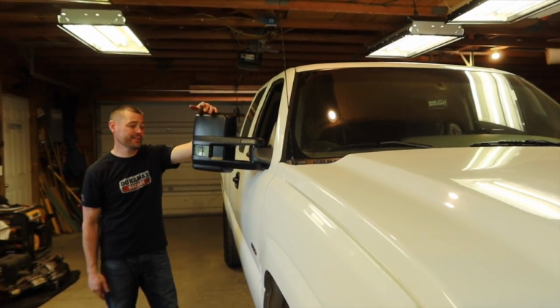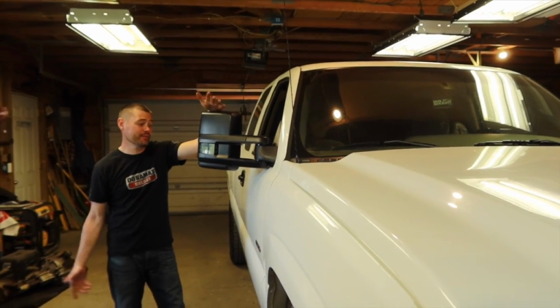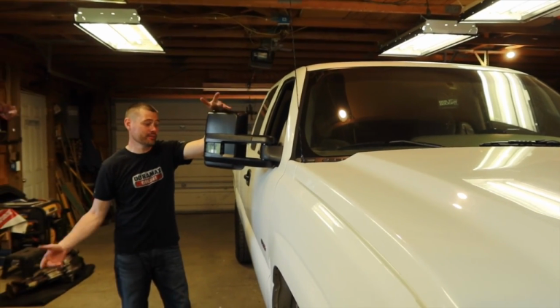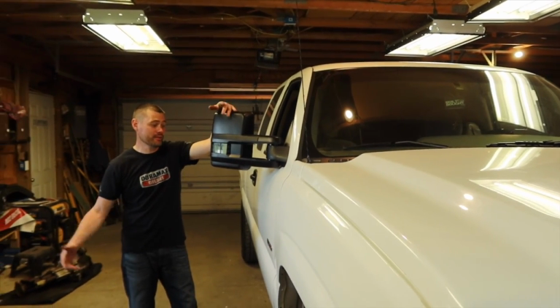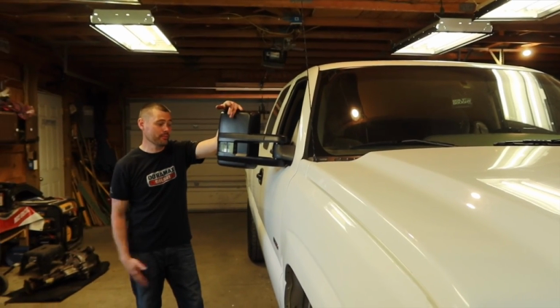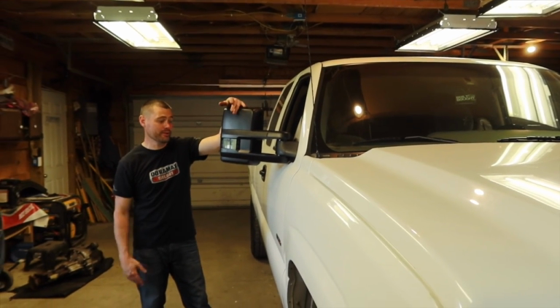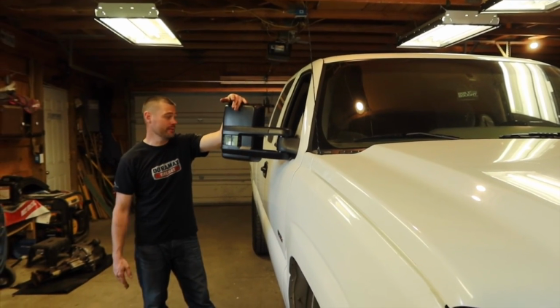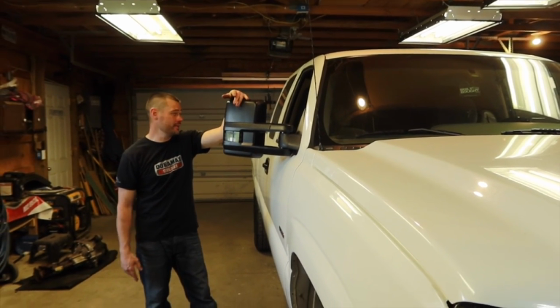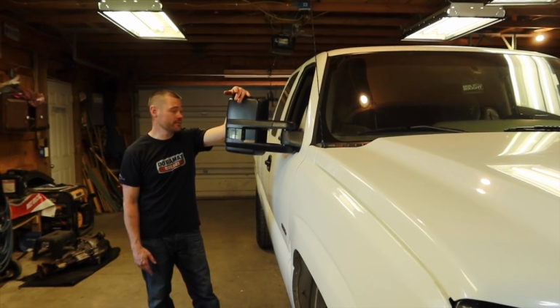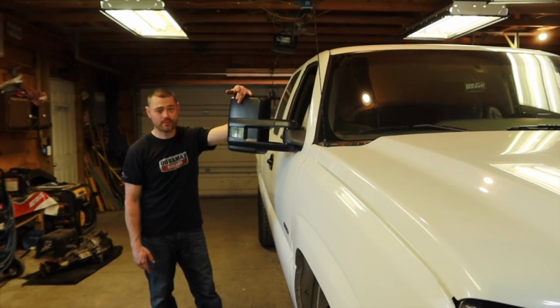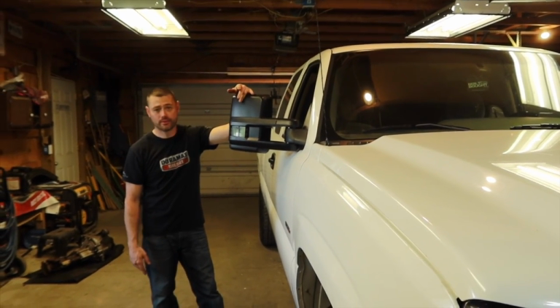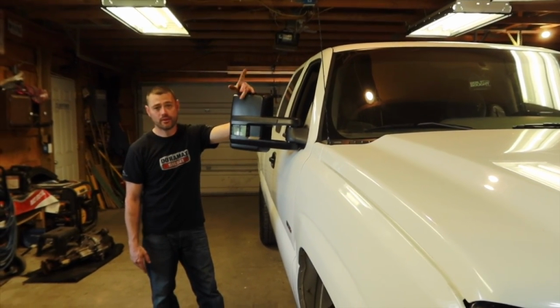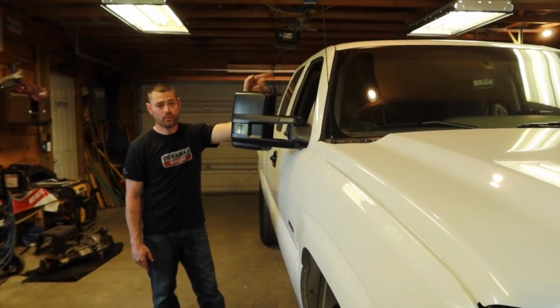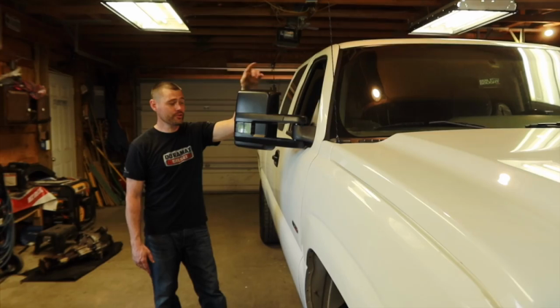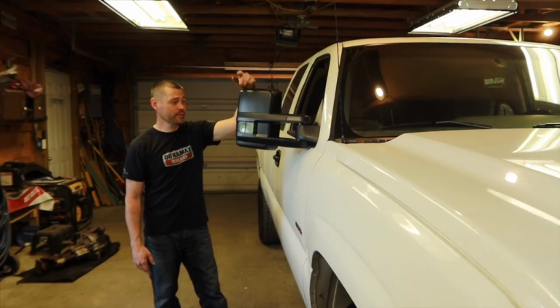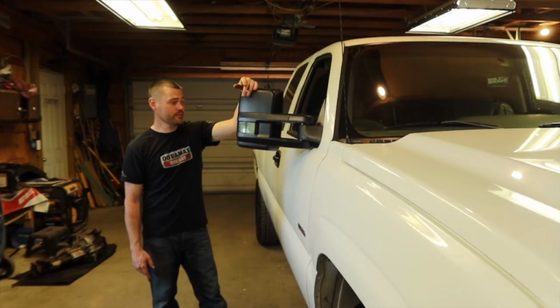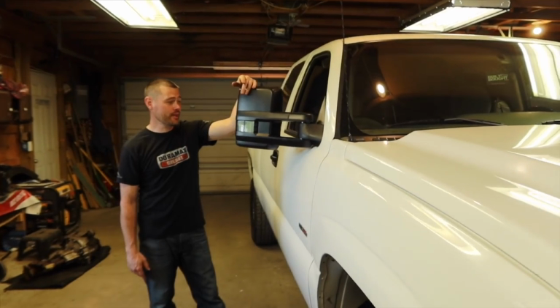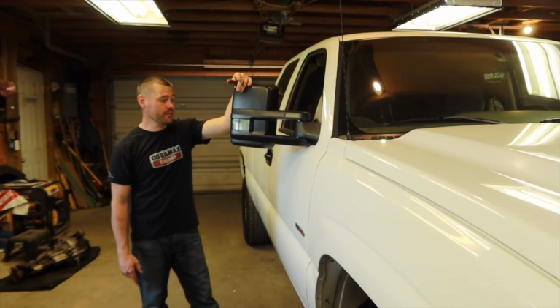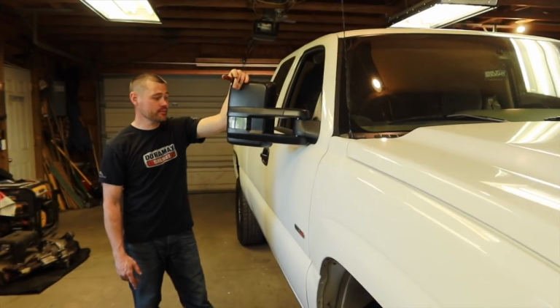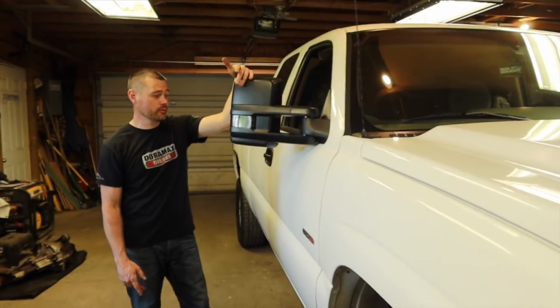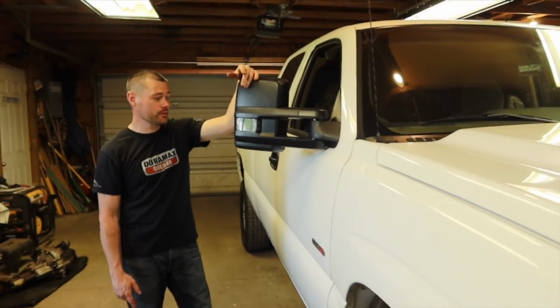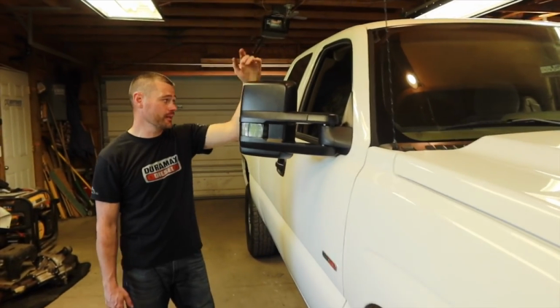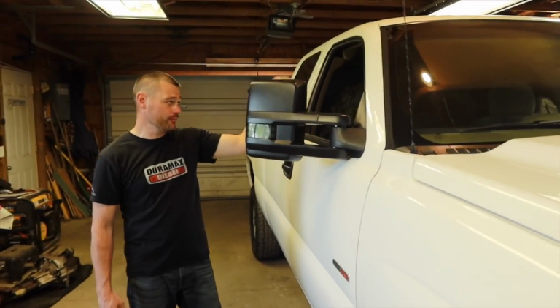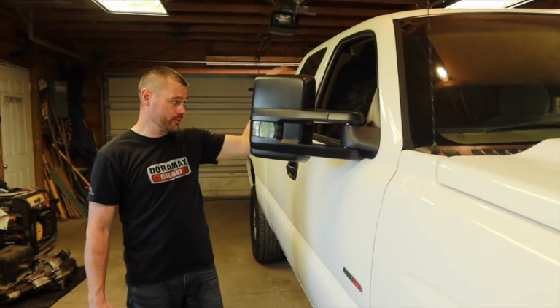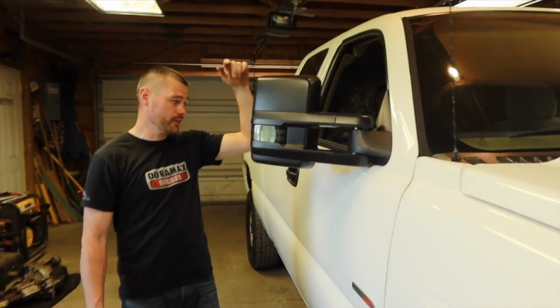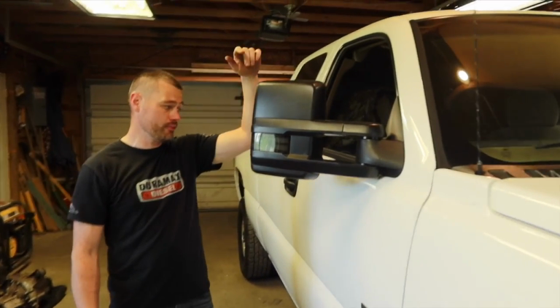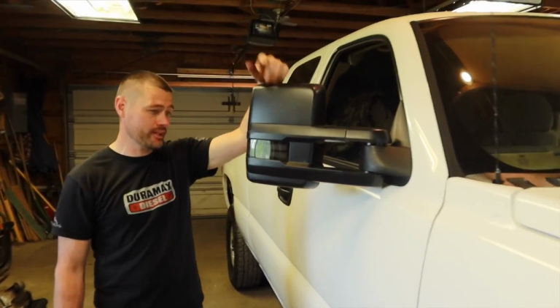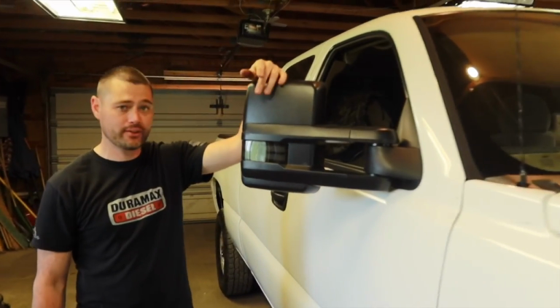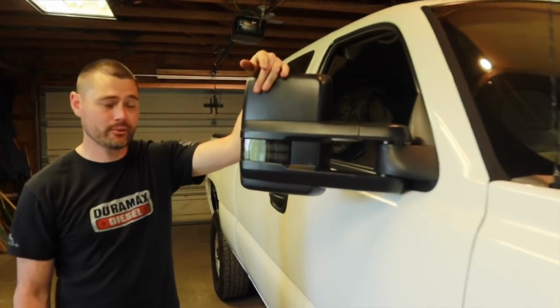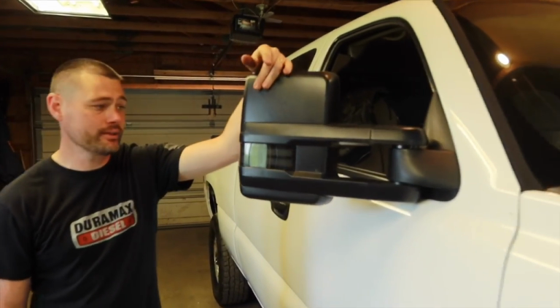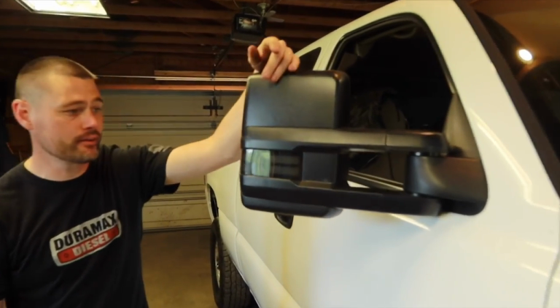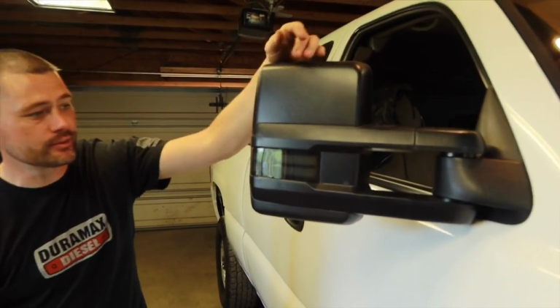It looks fine — it looks better than it did. It's leveled out; it definitely looks a lot more level than it did. Let's do the other side. I think once I do the other side you're really going to be able to tell a difference.